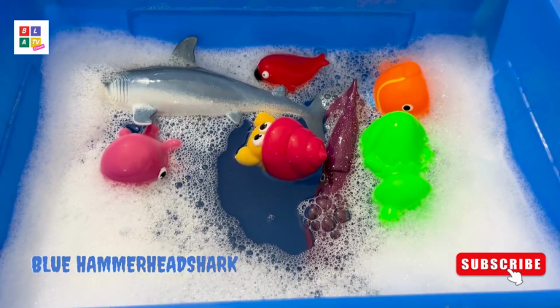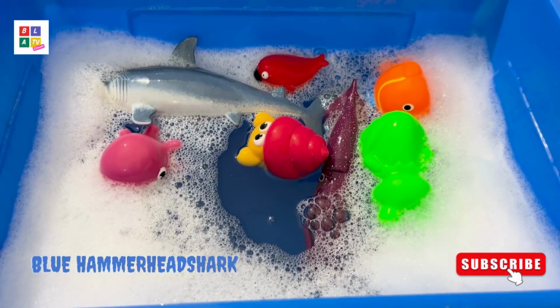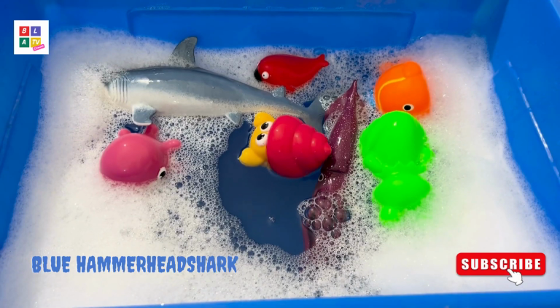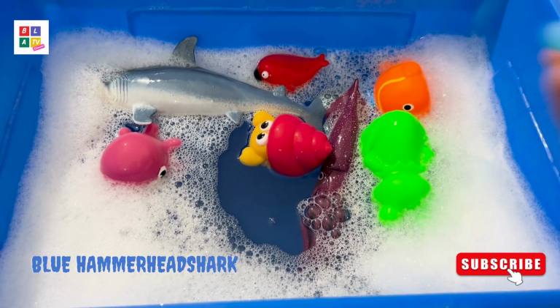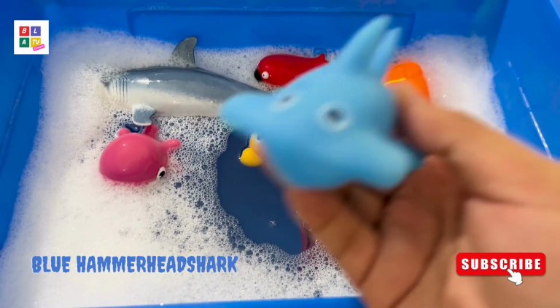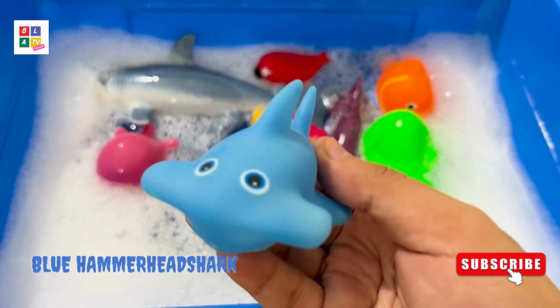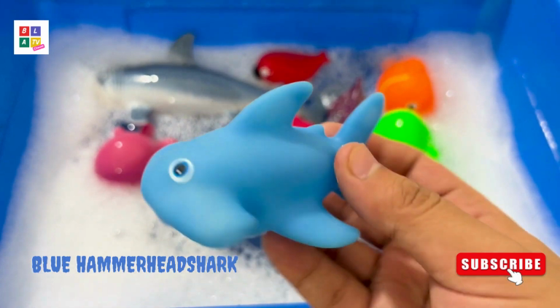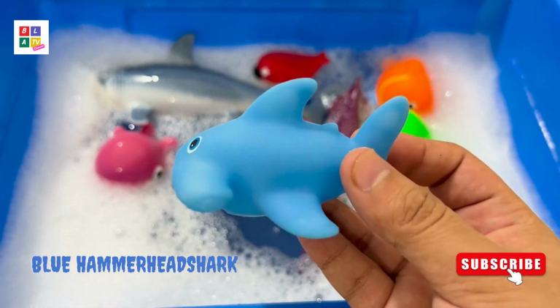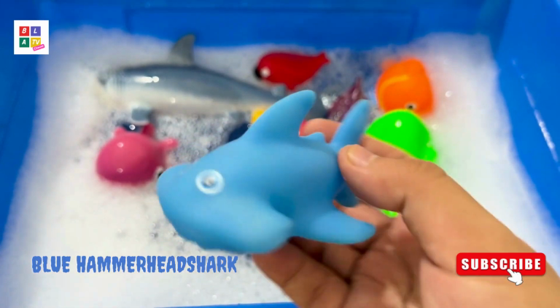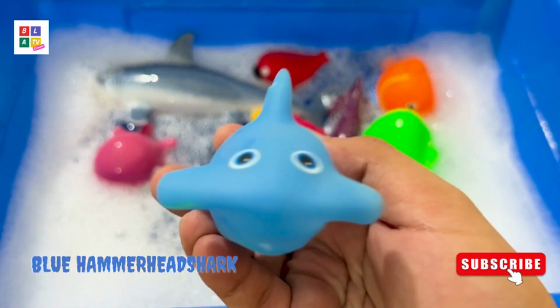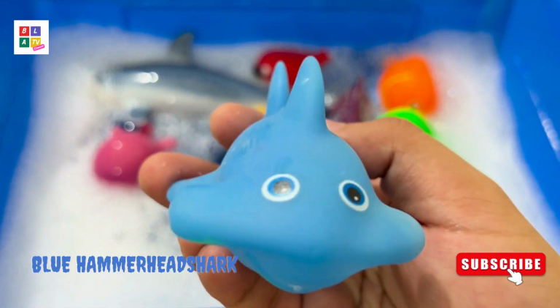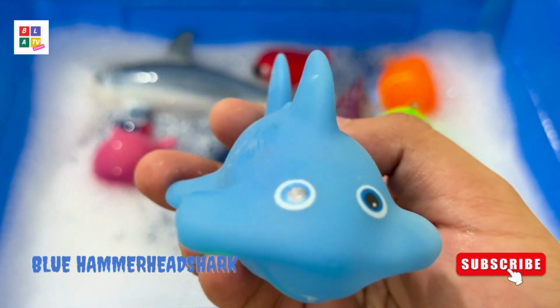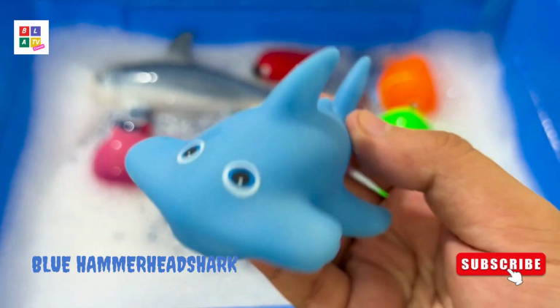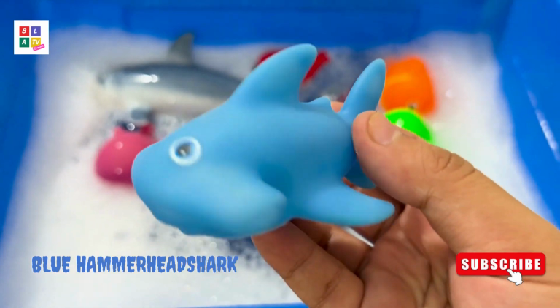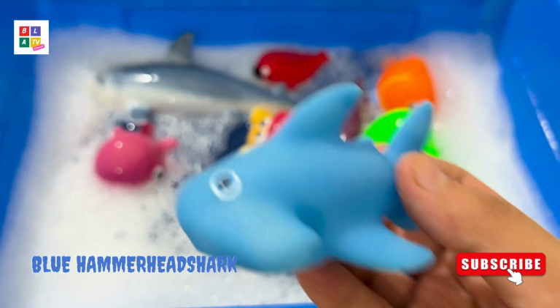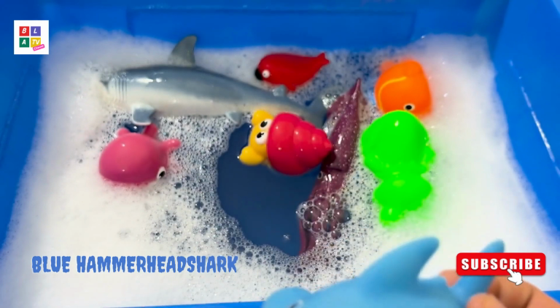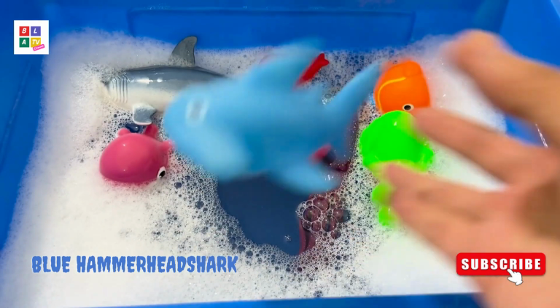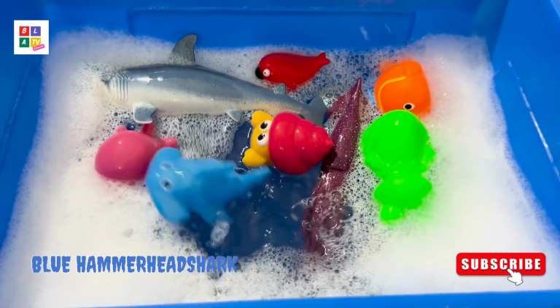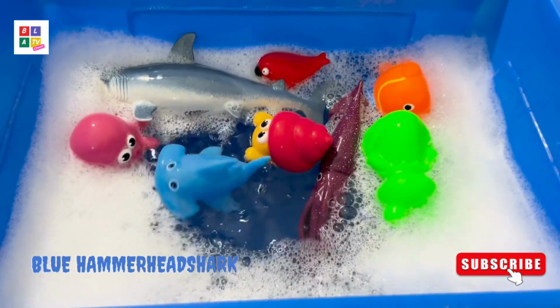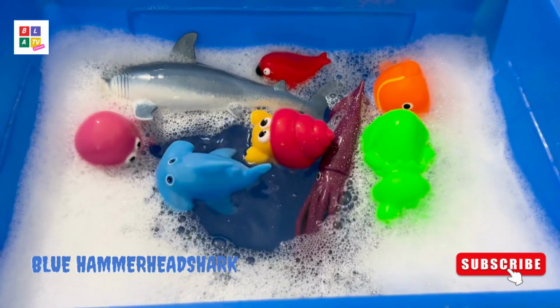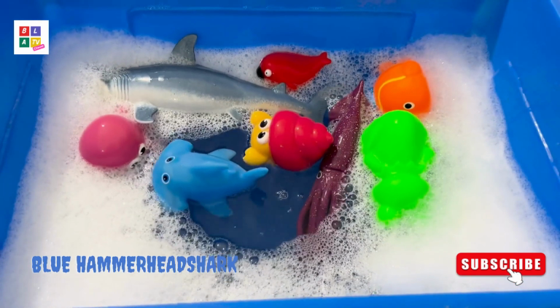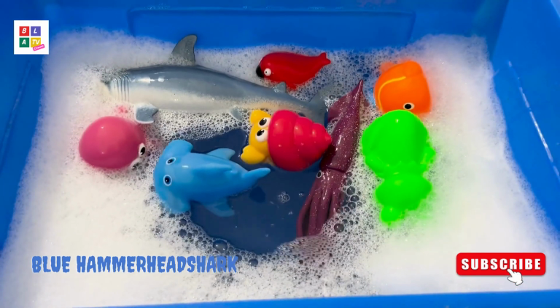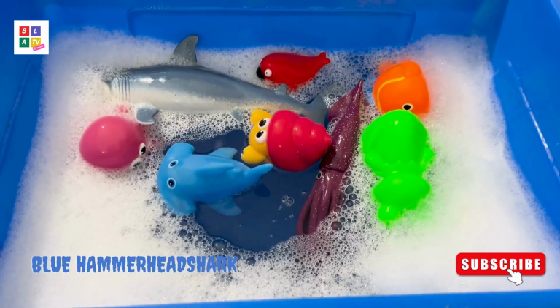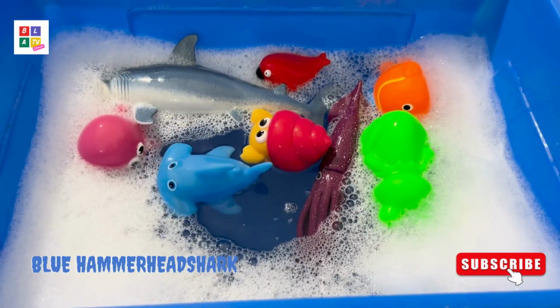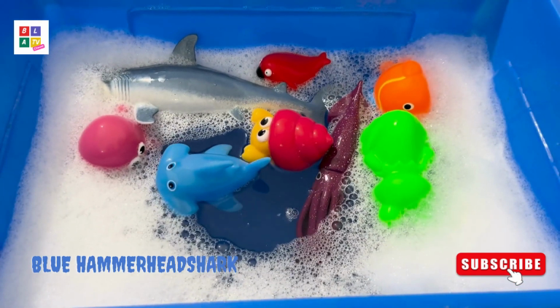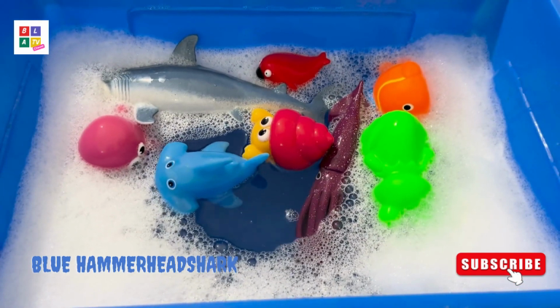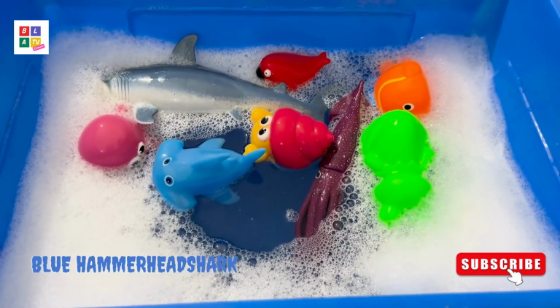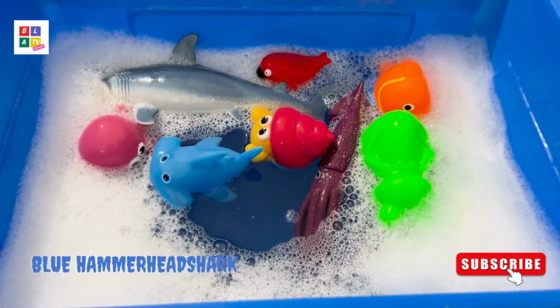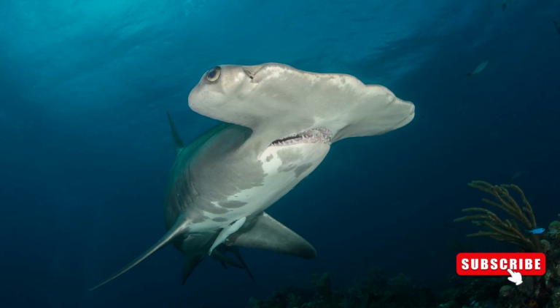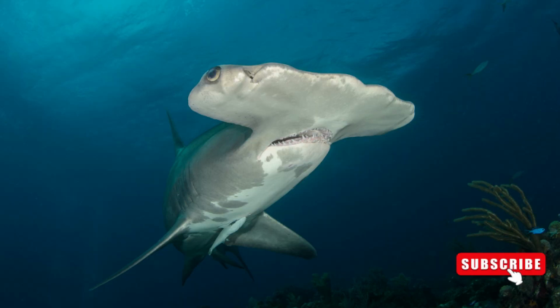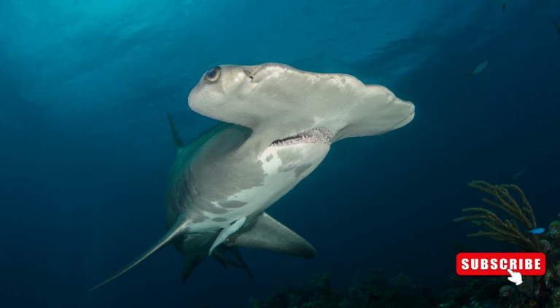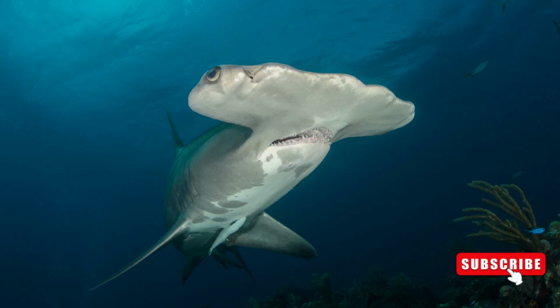Blue hammerhead shark! Blue hammerhead shark!